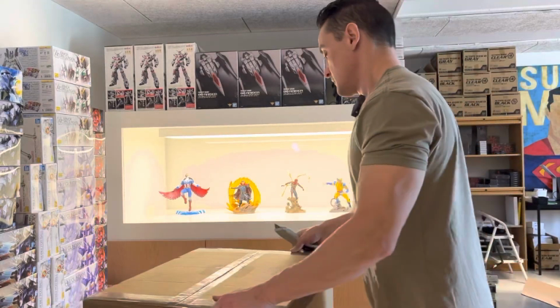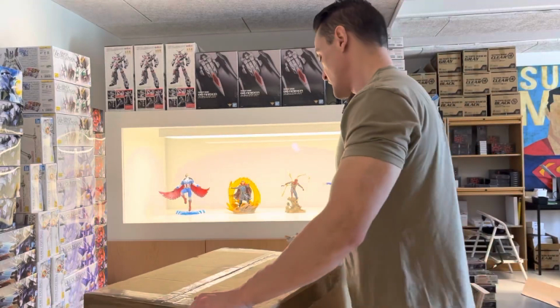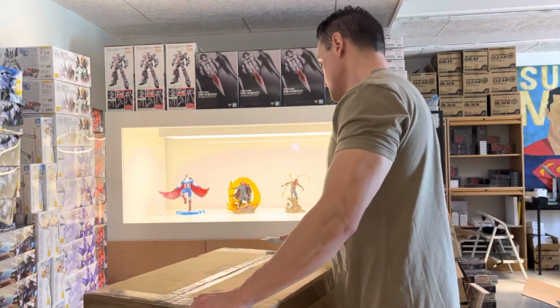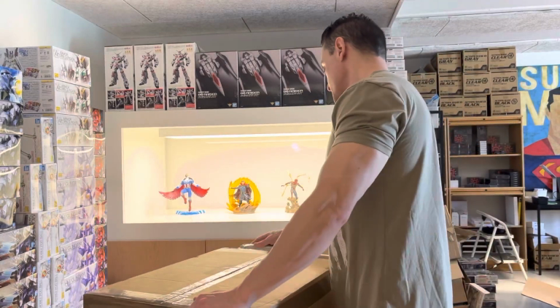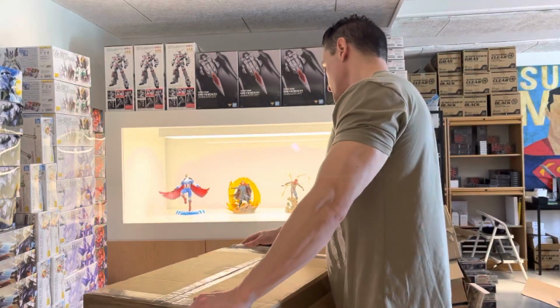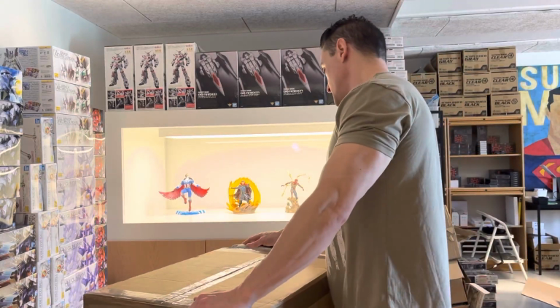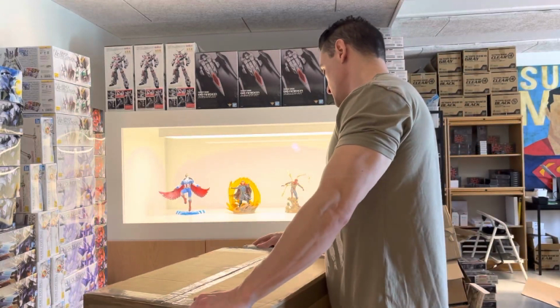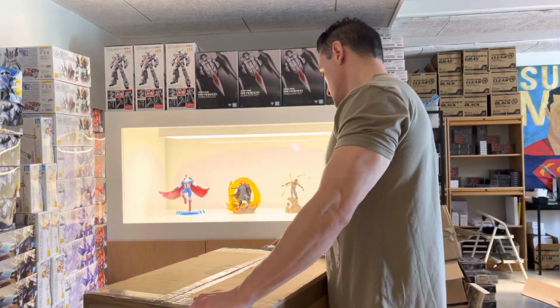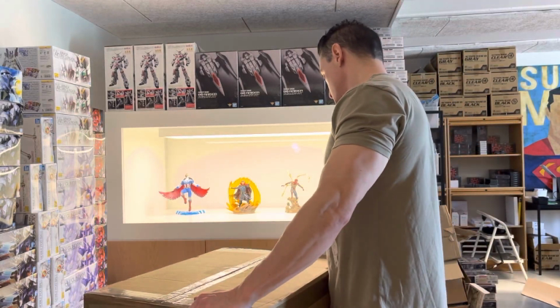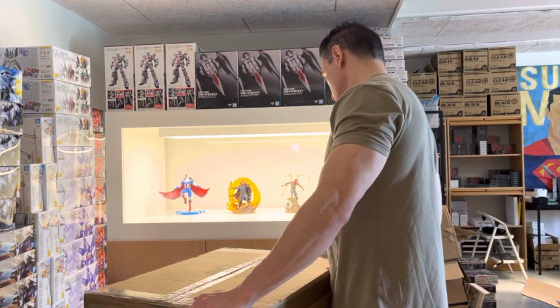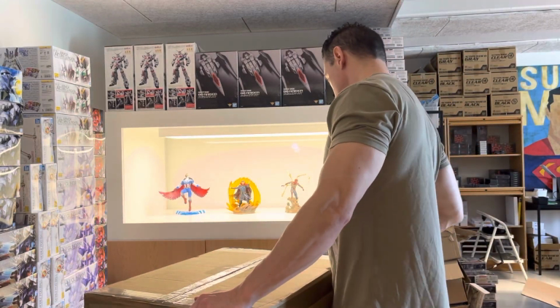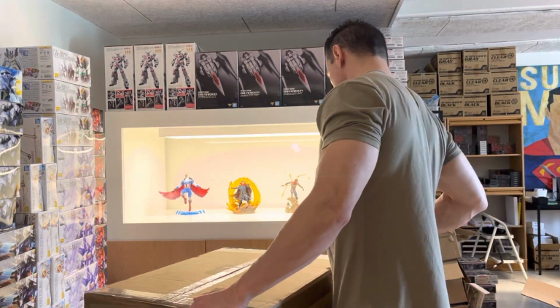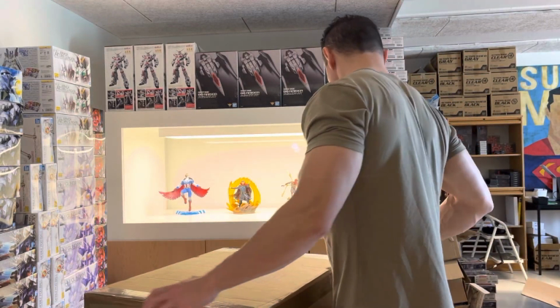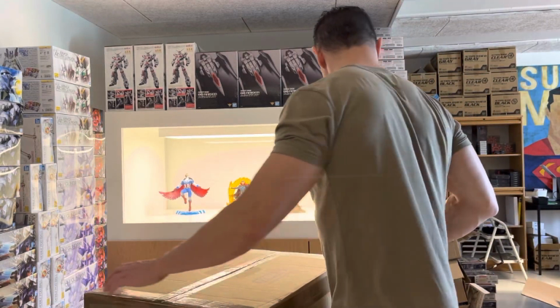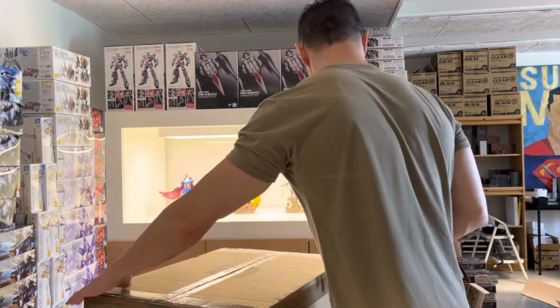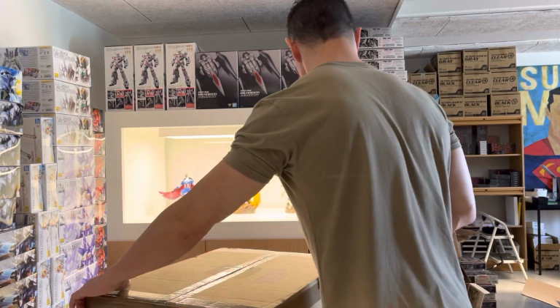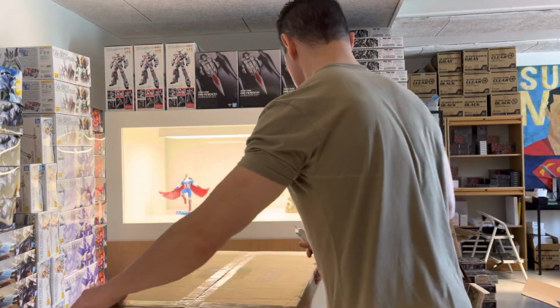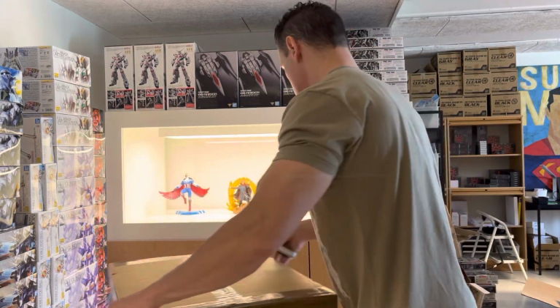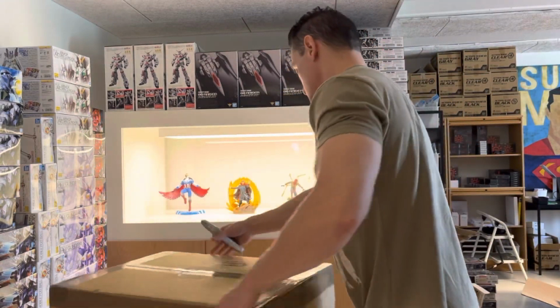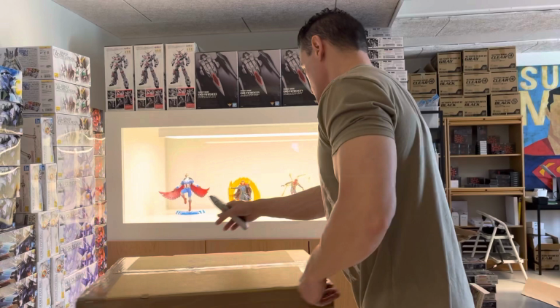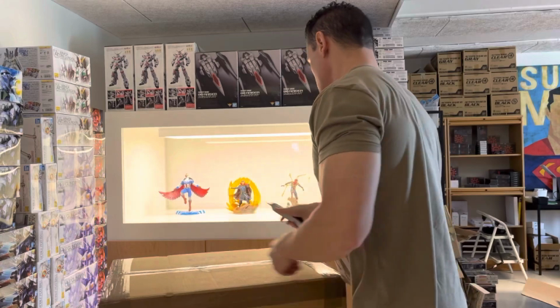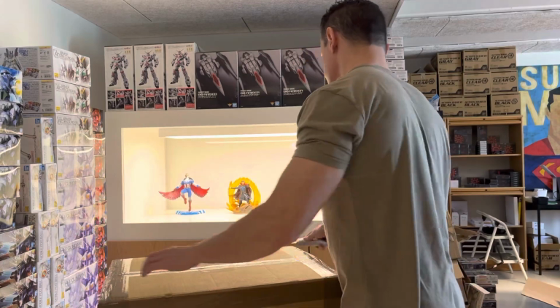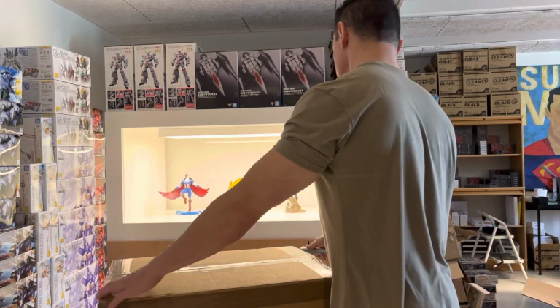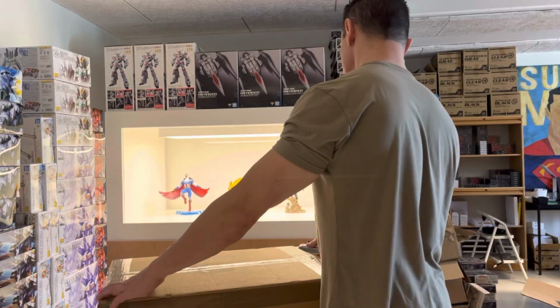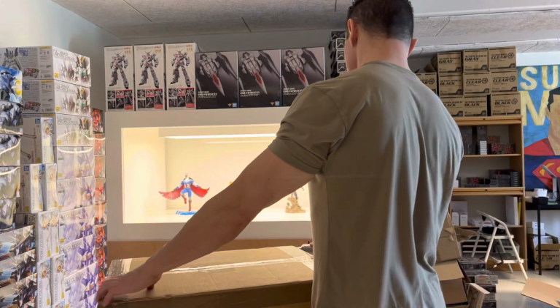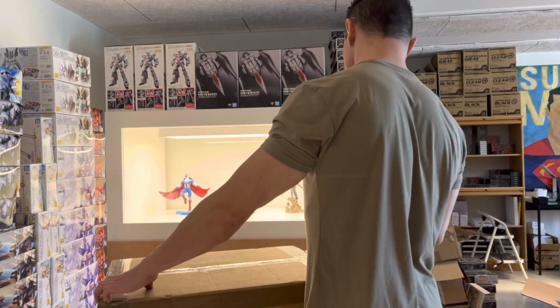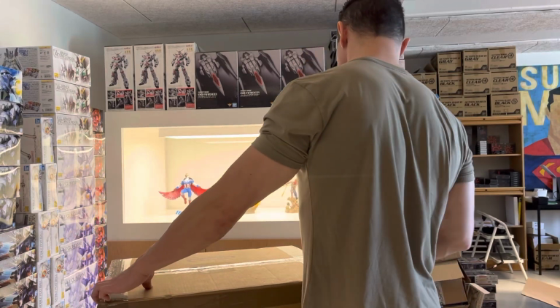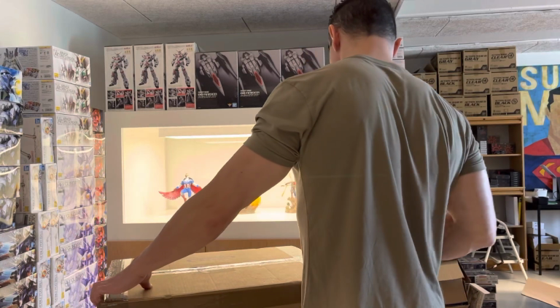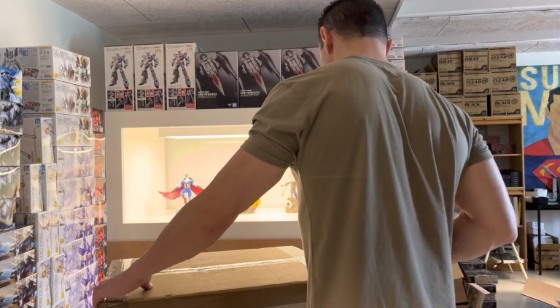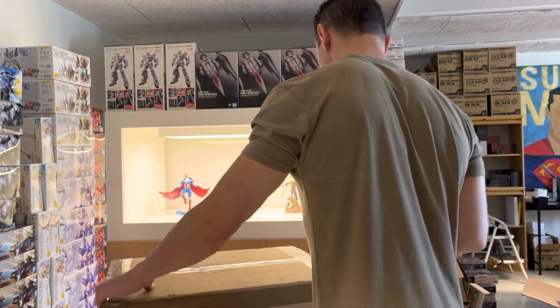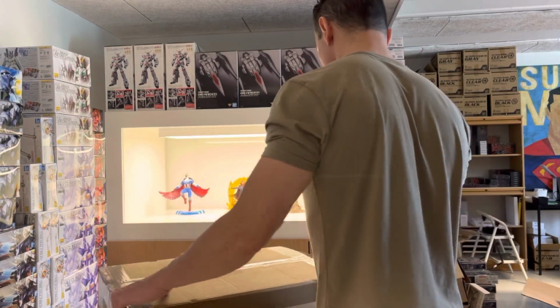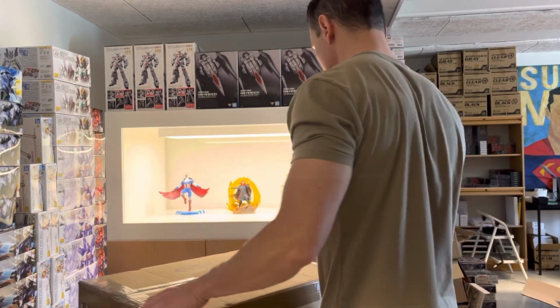Box number three — empty. So let's go on to number four.